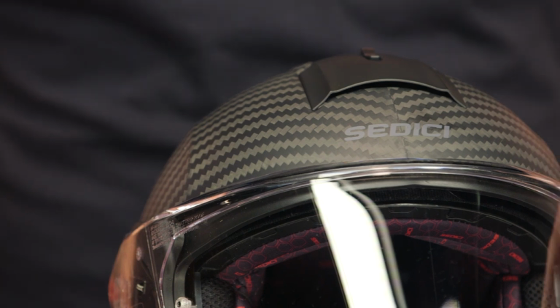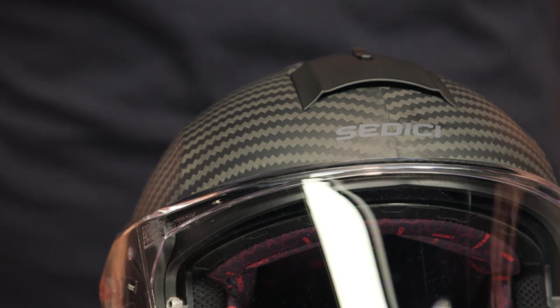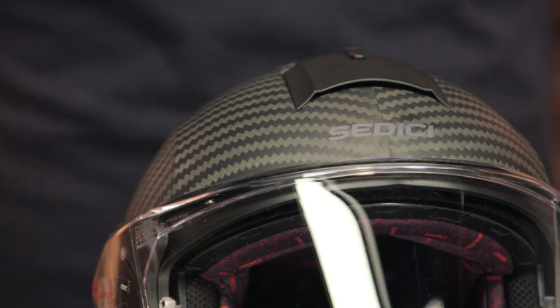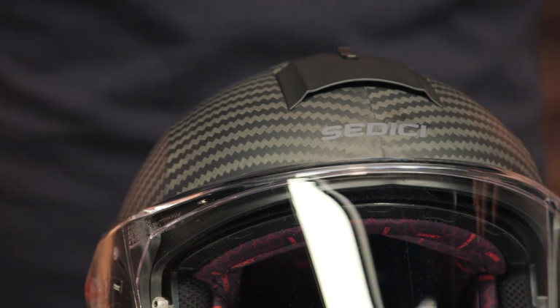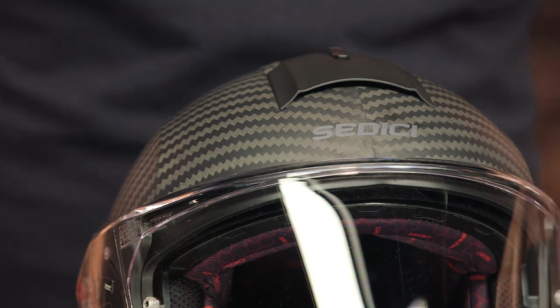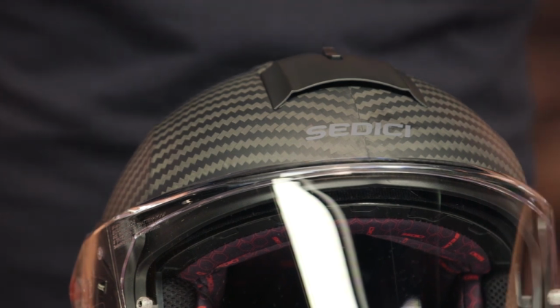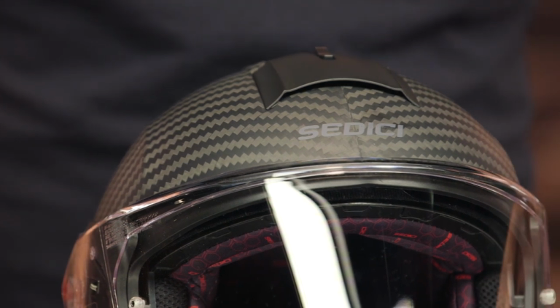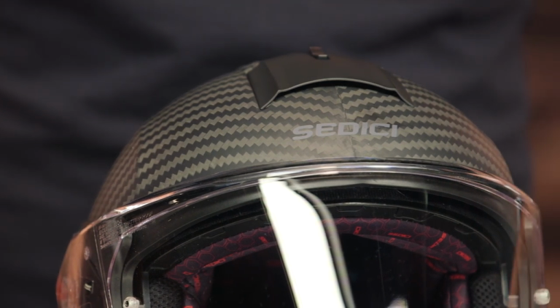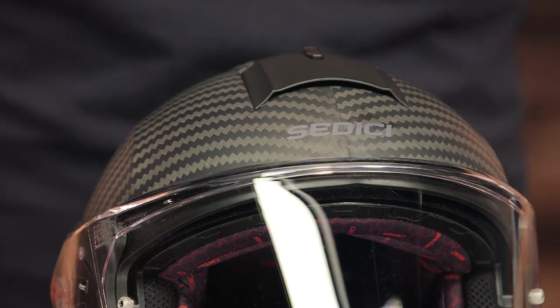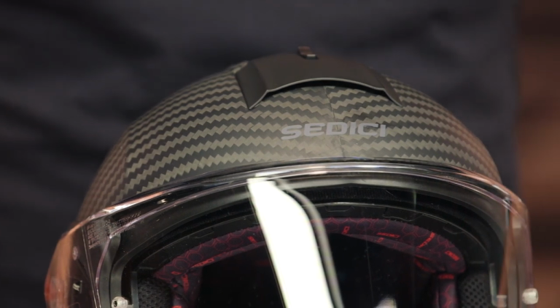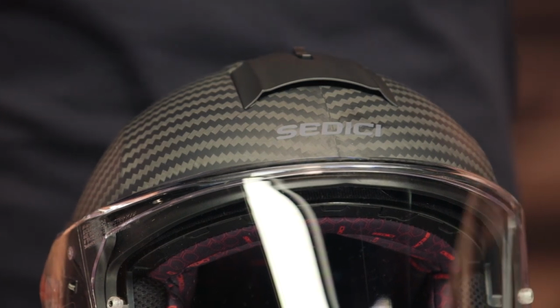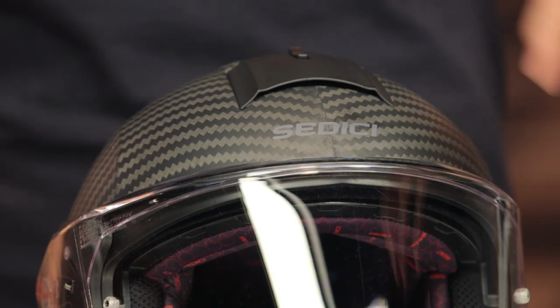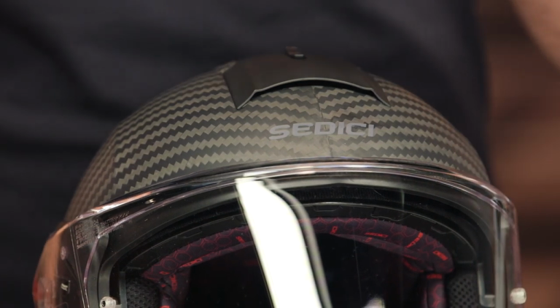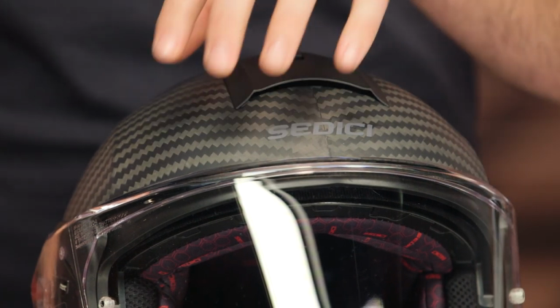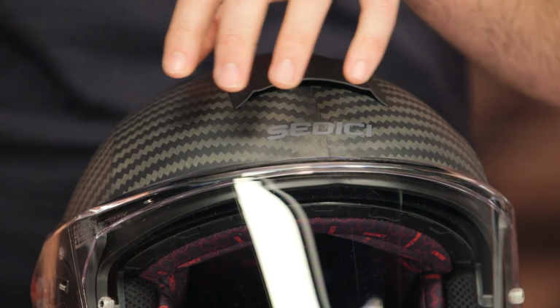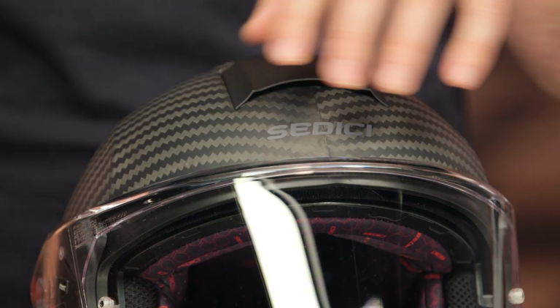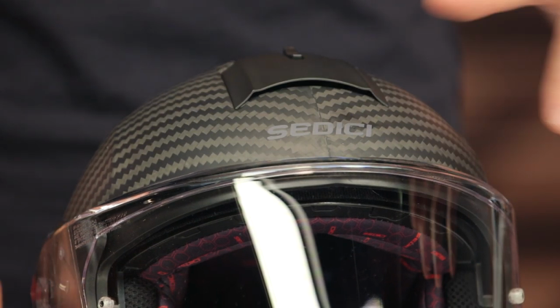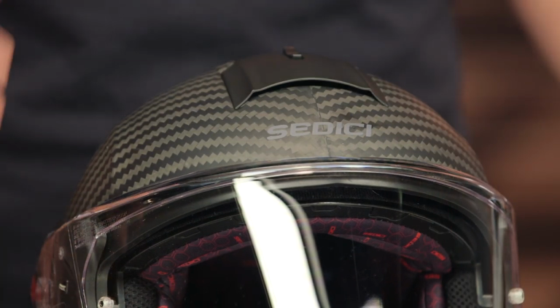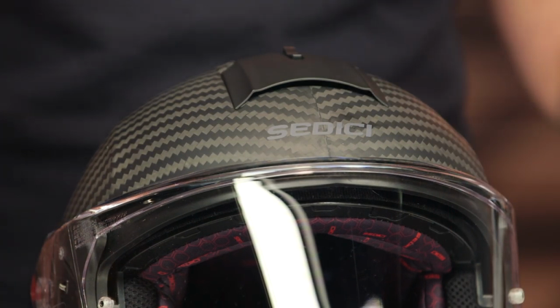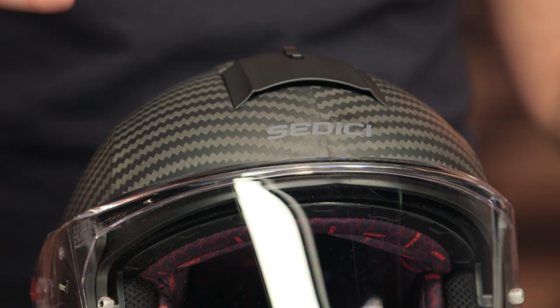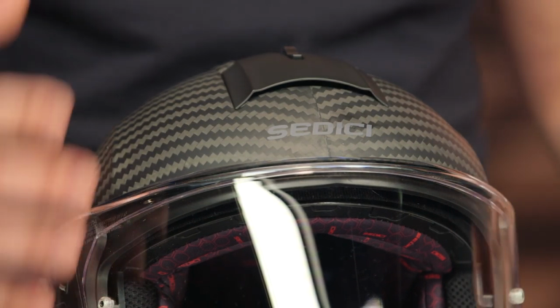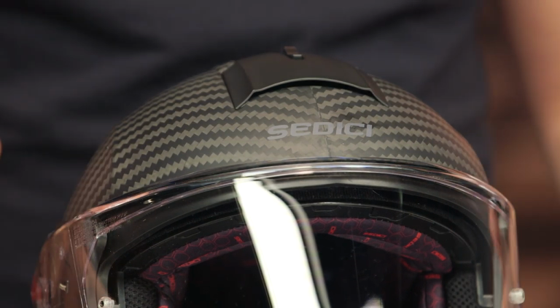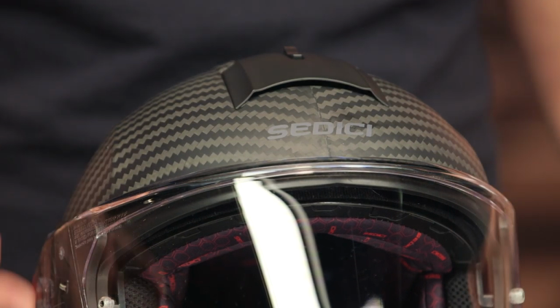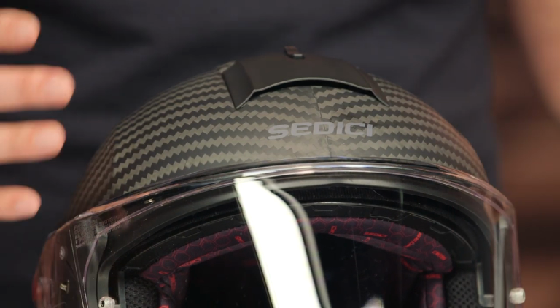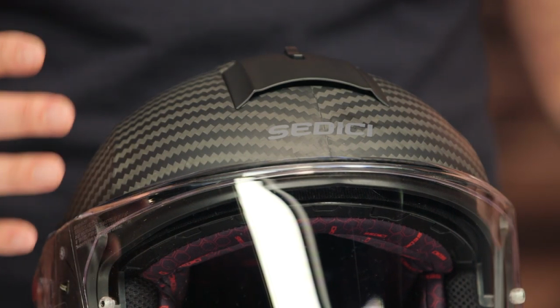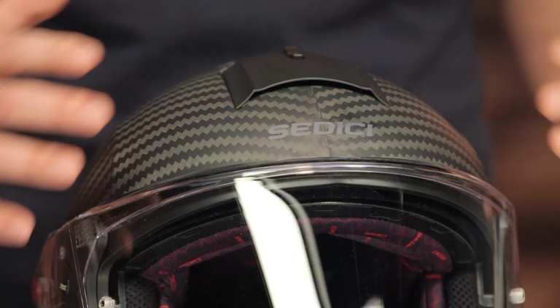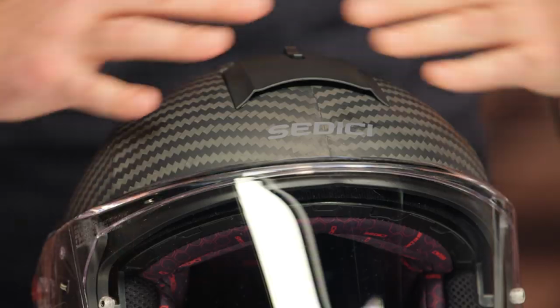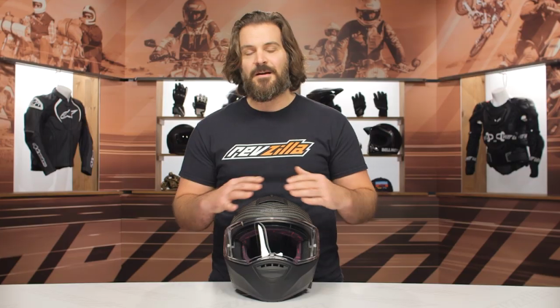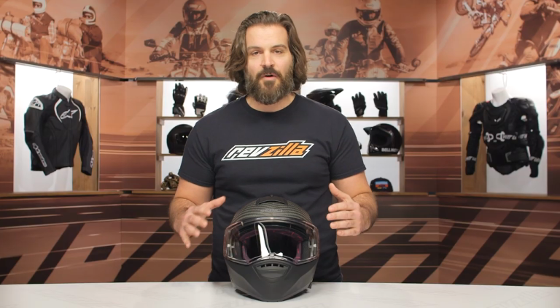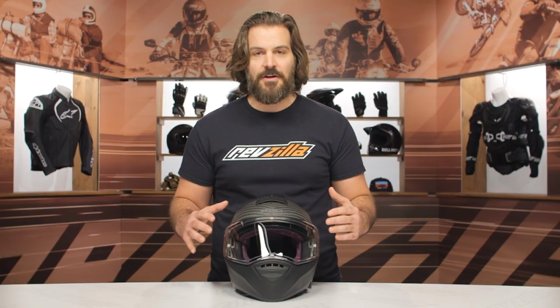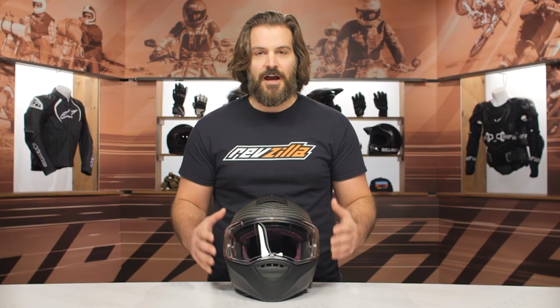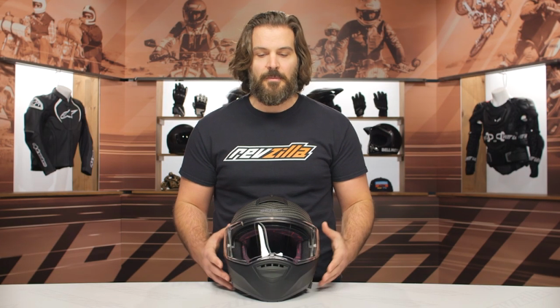If you look at all the changes that went into upgrading the Systema to the Systema II, it is a ground-up redesign and a brand-new helmet.